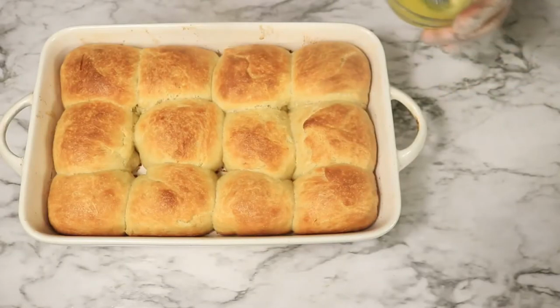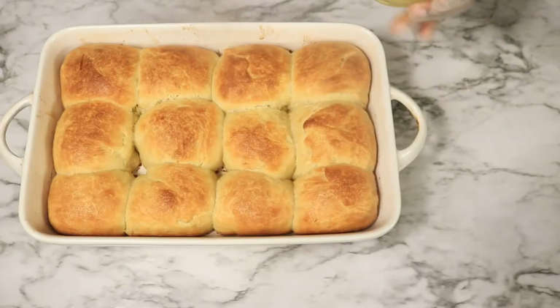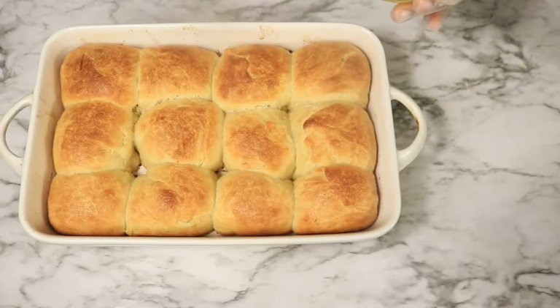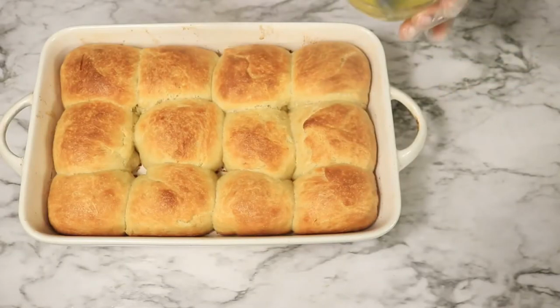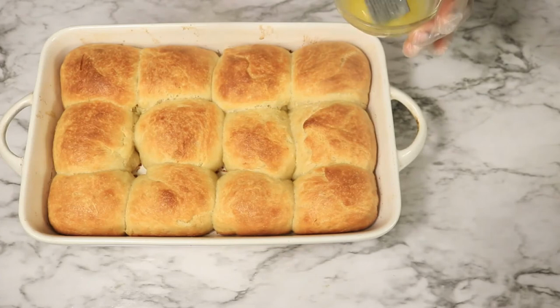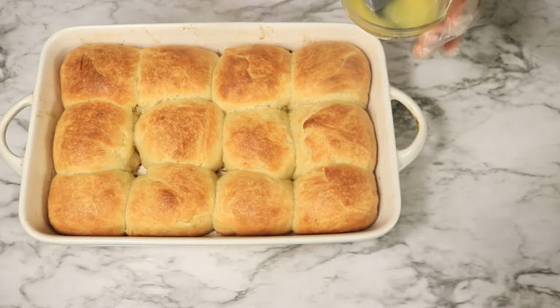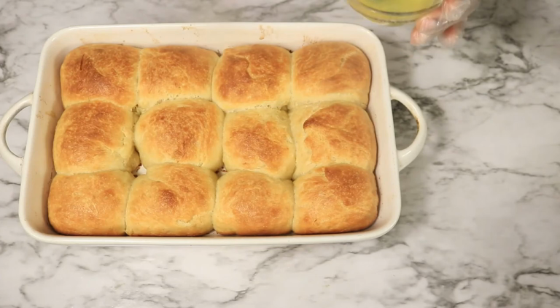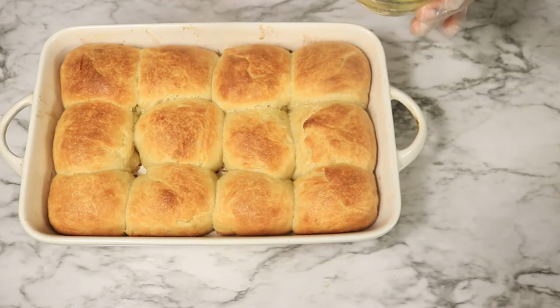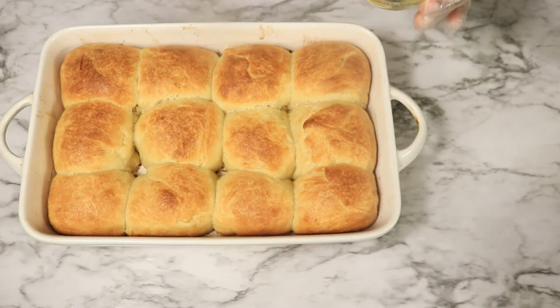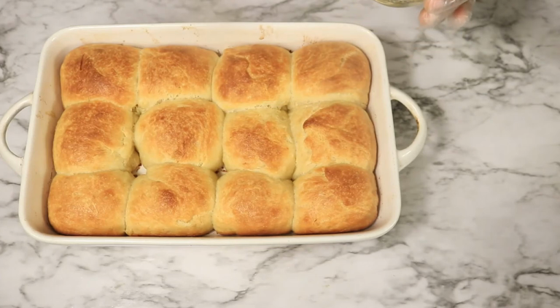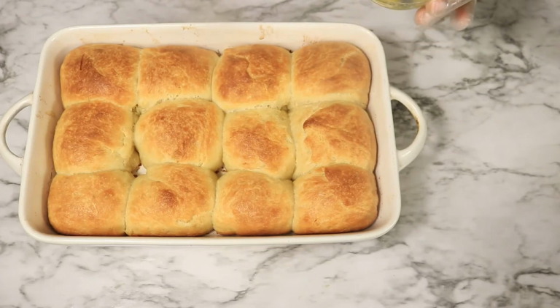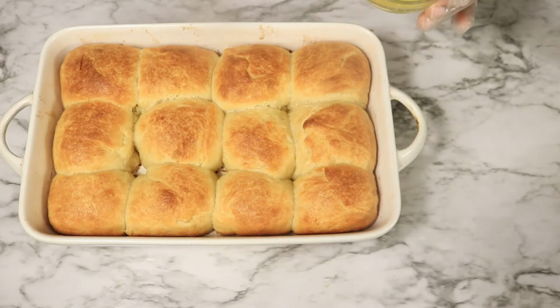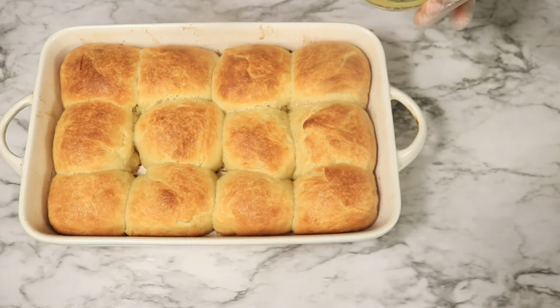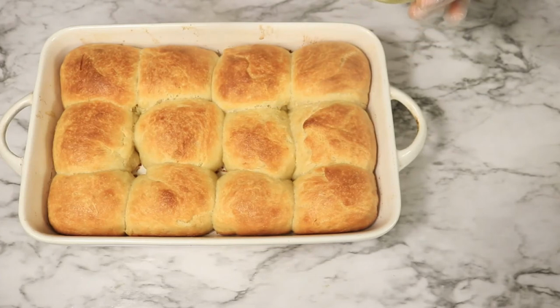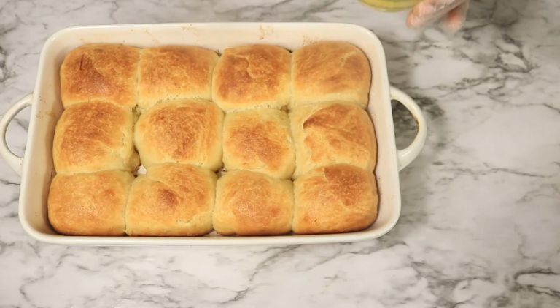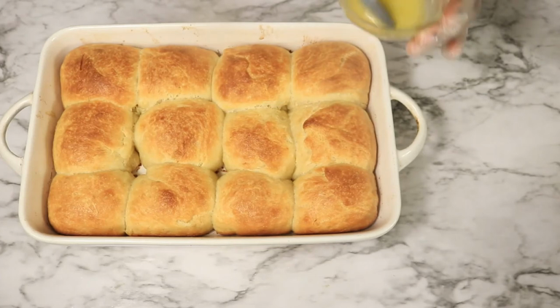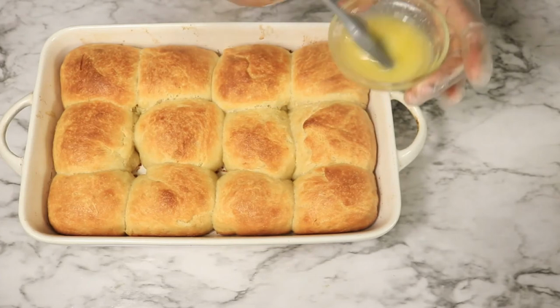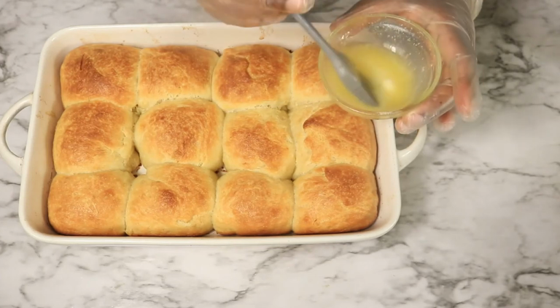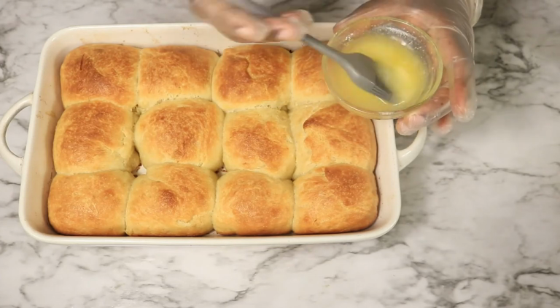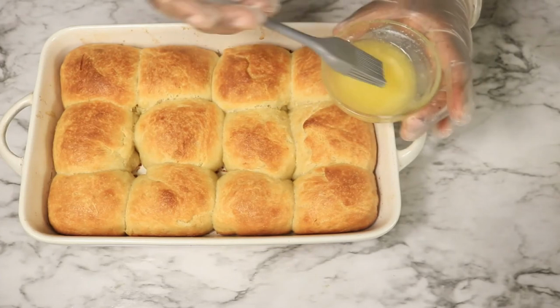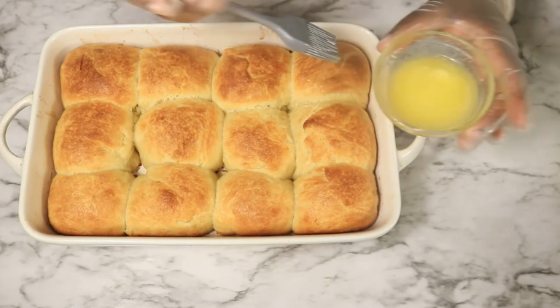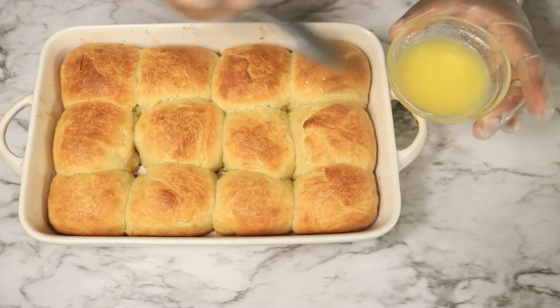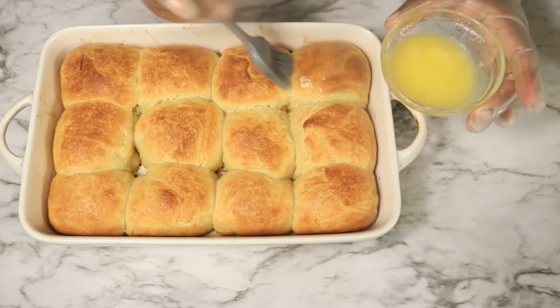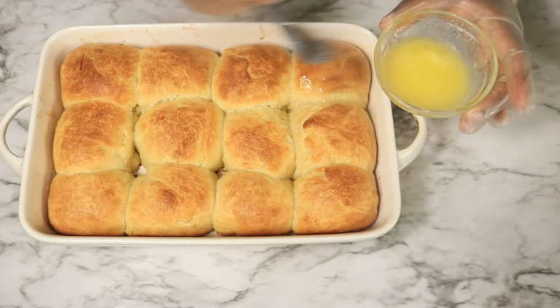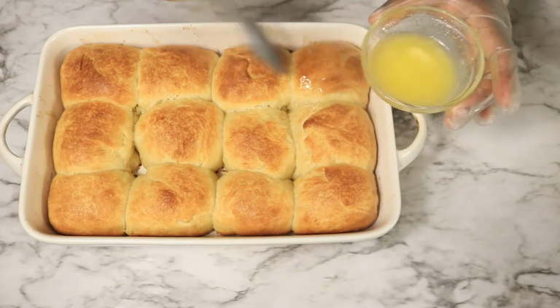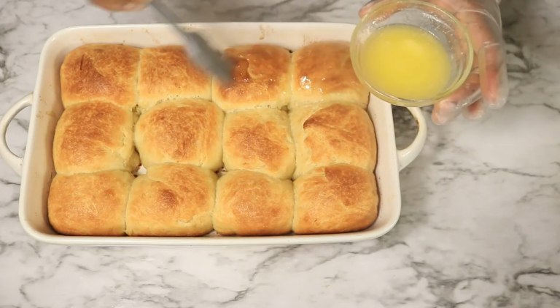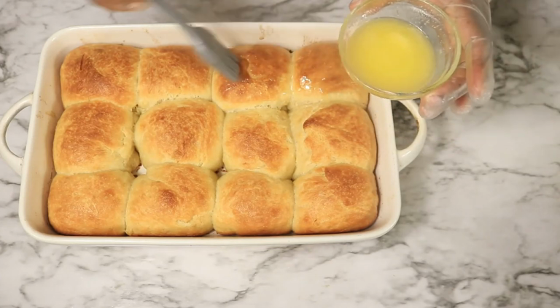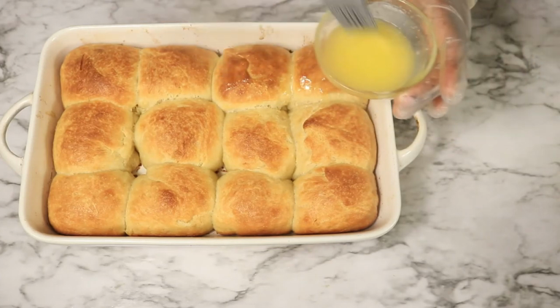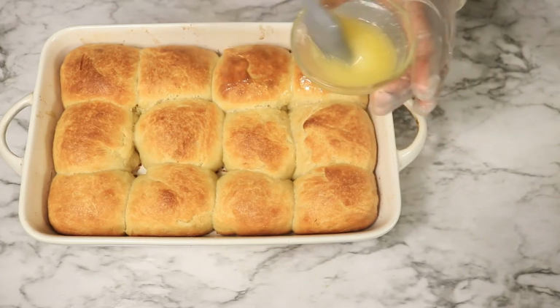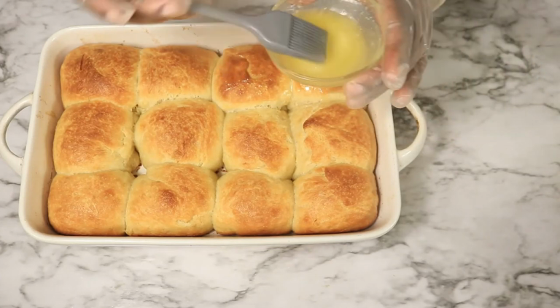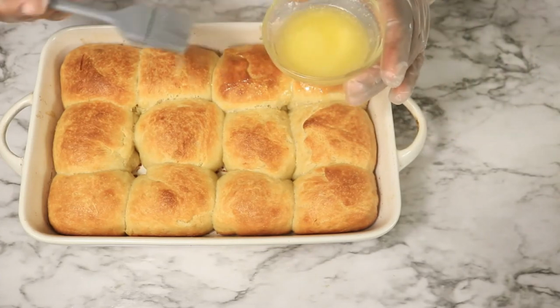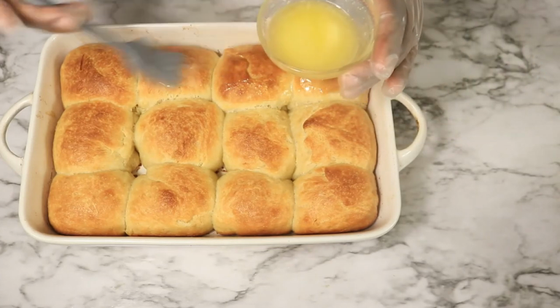The bread is out of the oven and they look delicious. Let's spread on some more melted butter and these rolls will be complete.